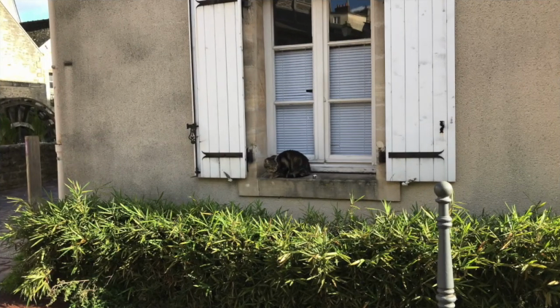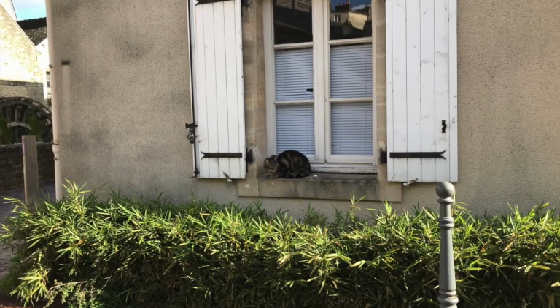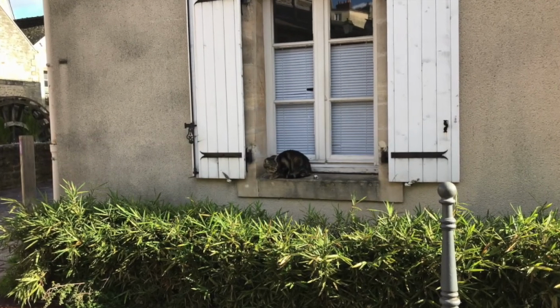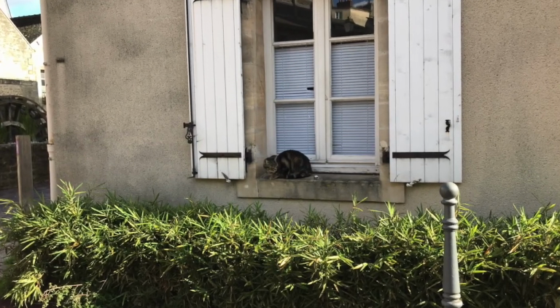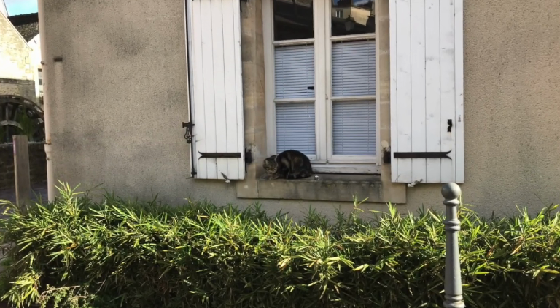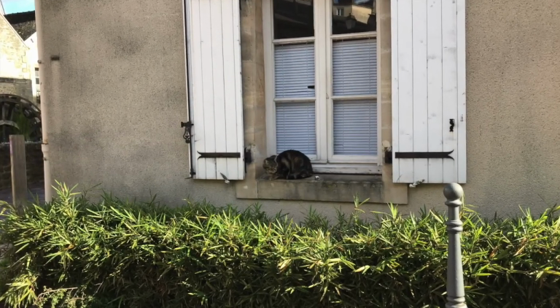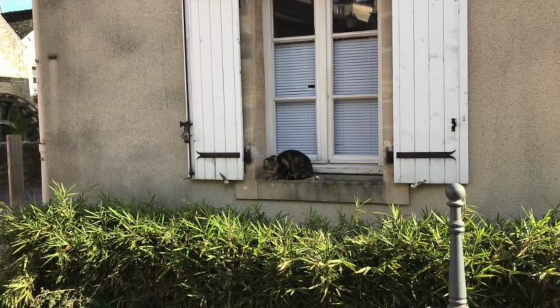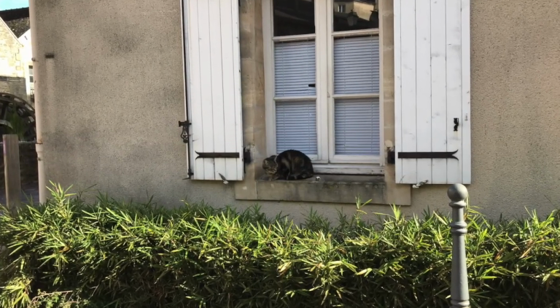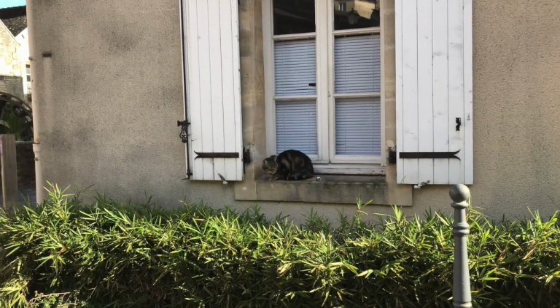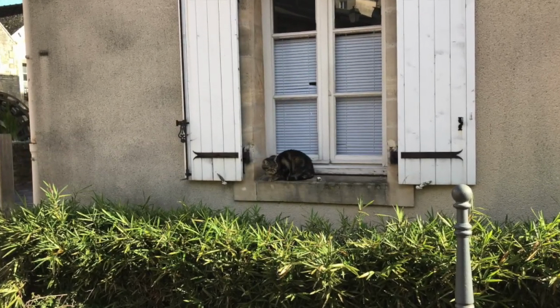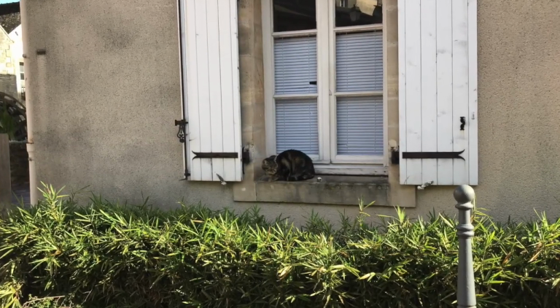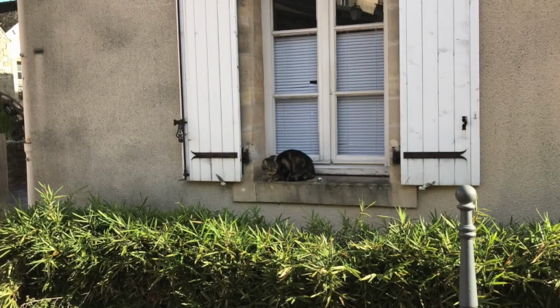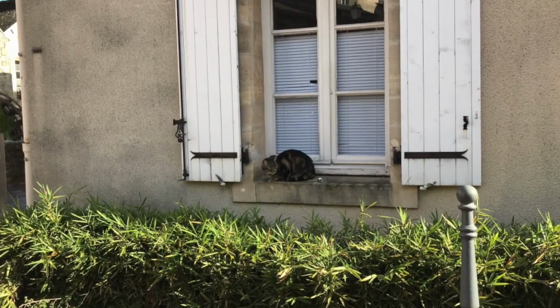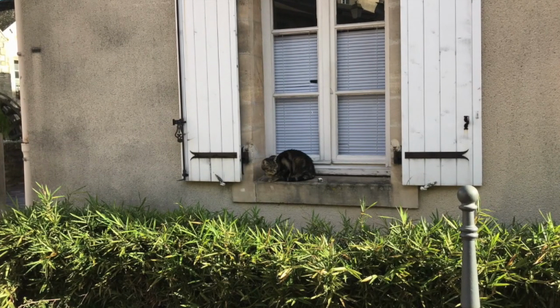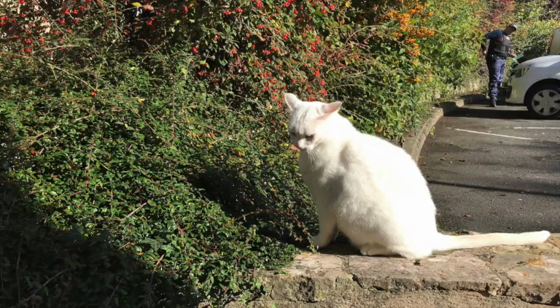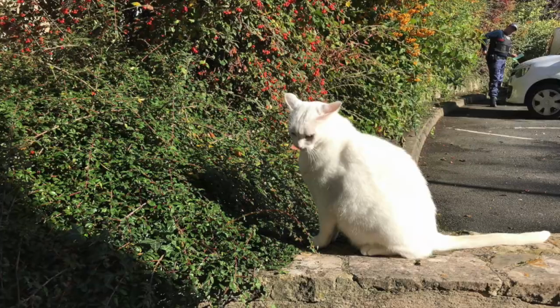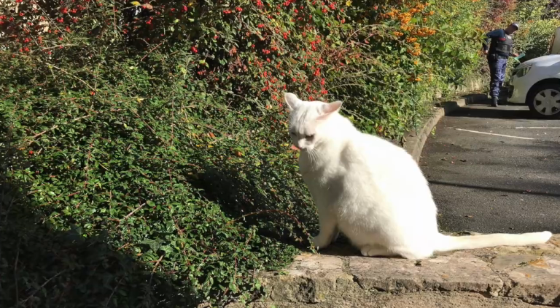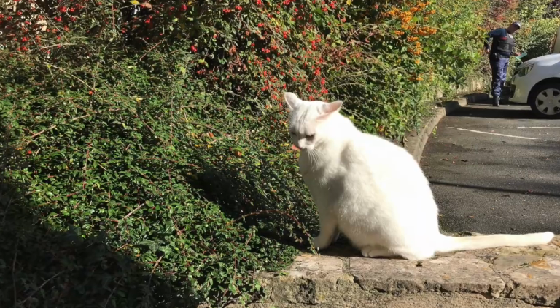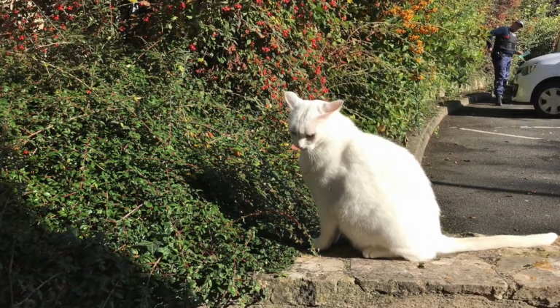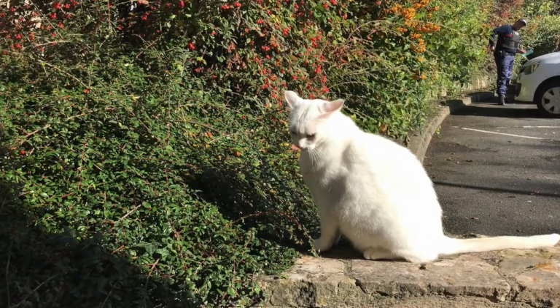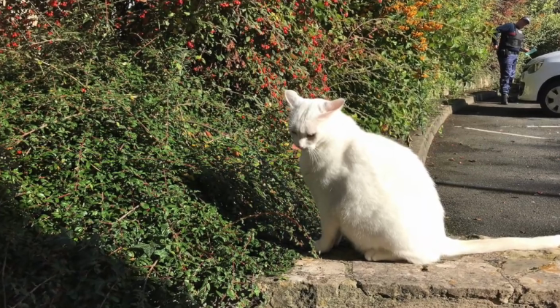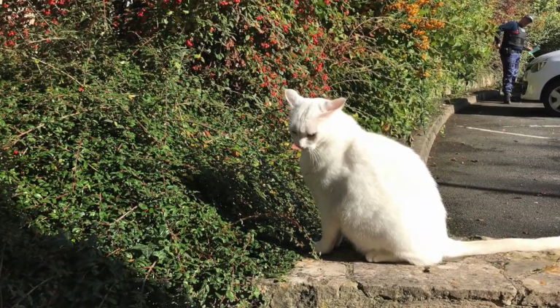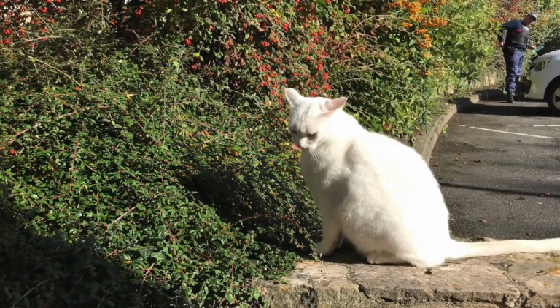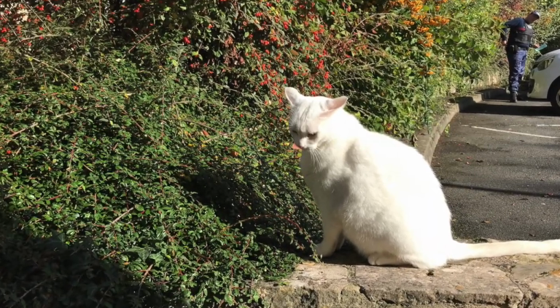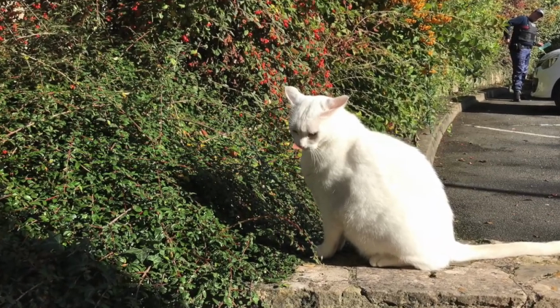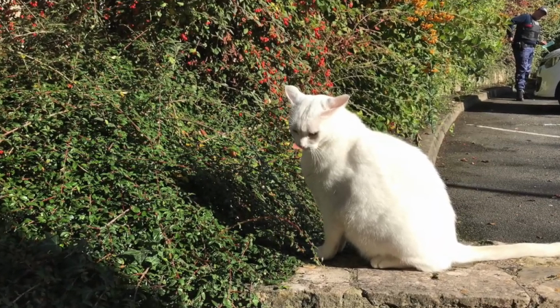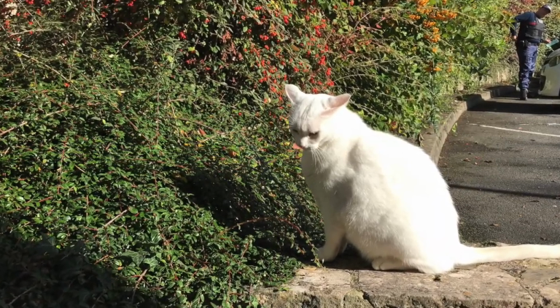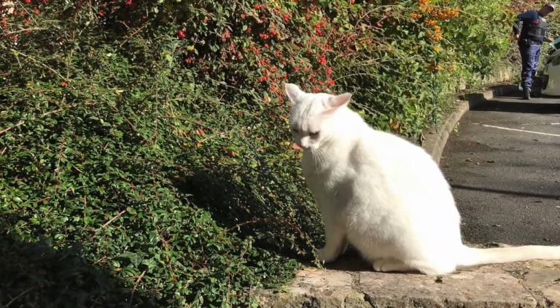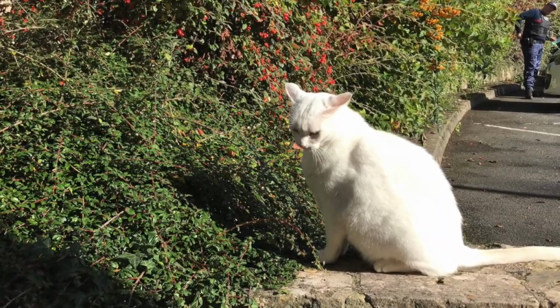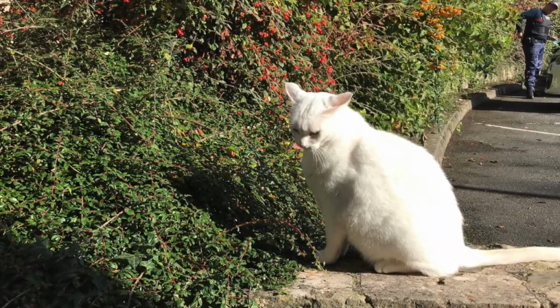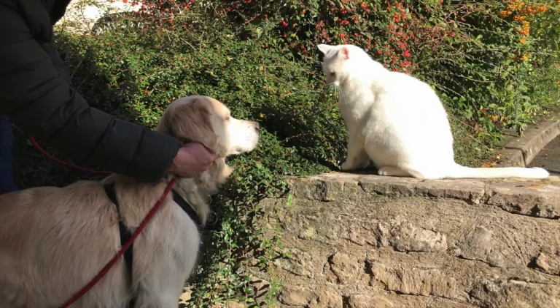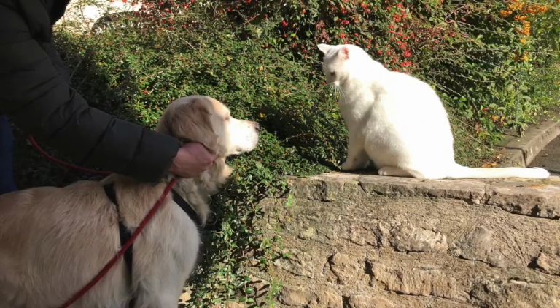Bayeux it seems is also a cat haven, which Lenny found out very confrontingly, especially when looking at them face to face.